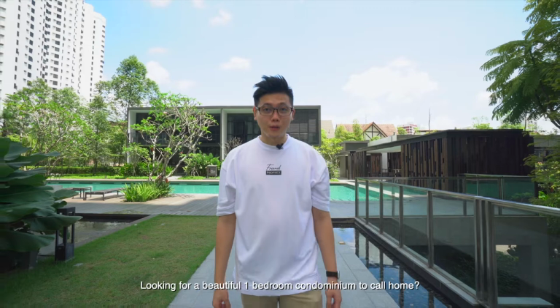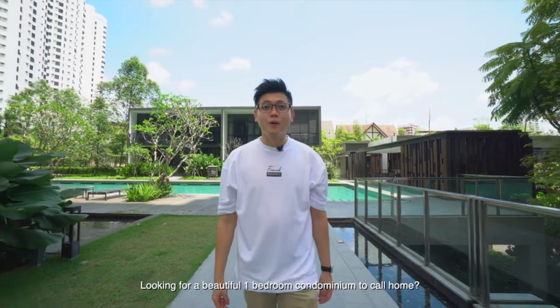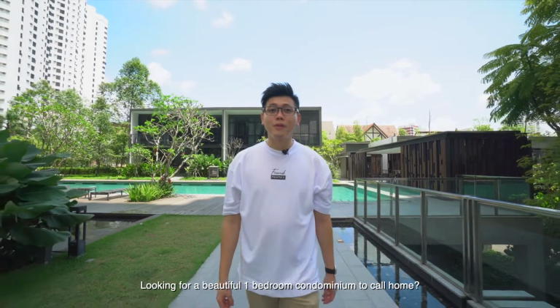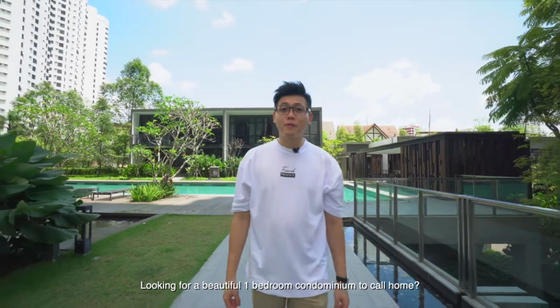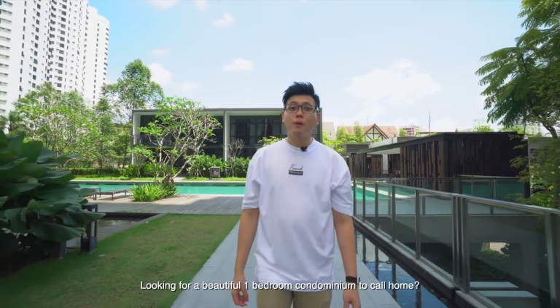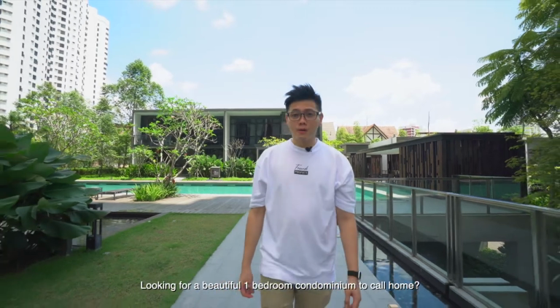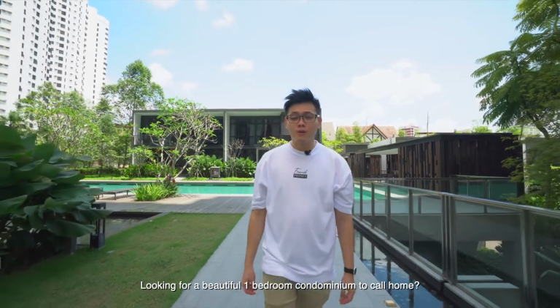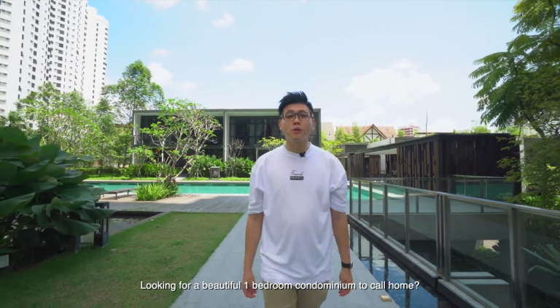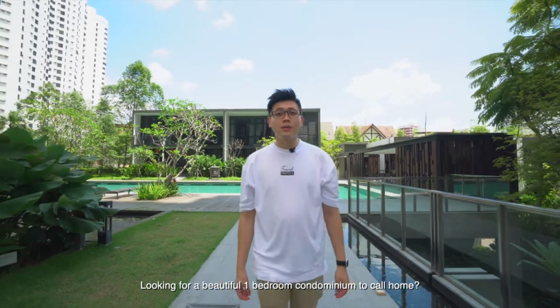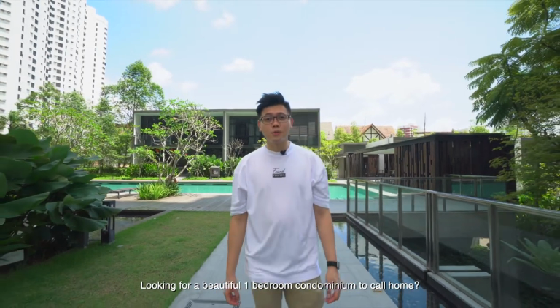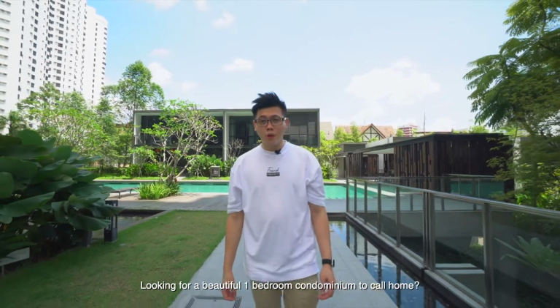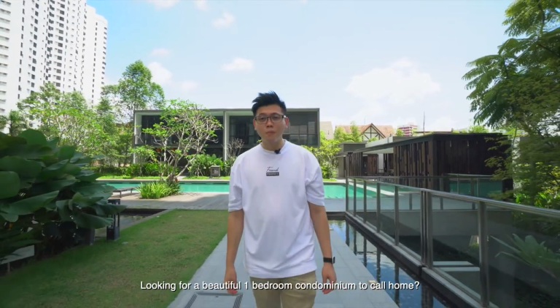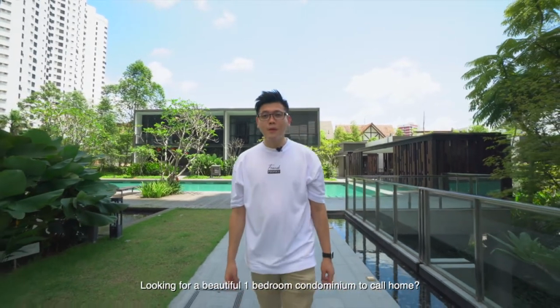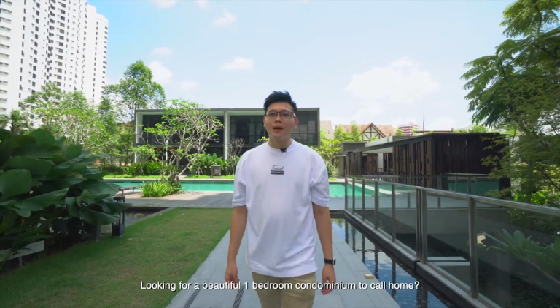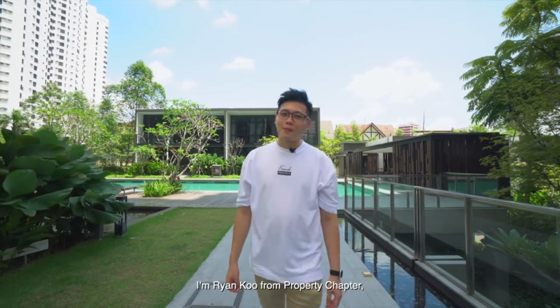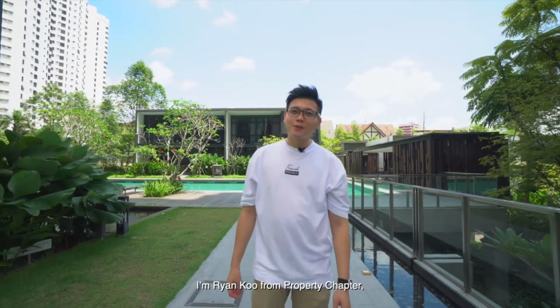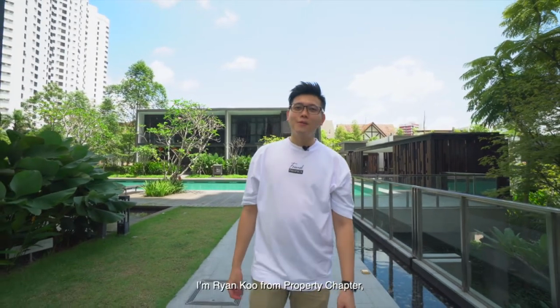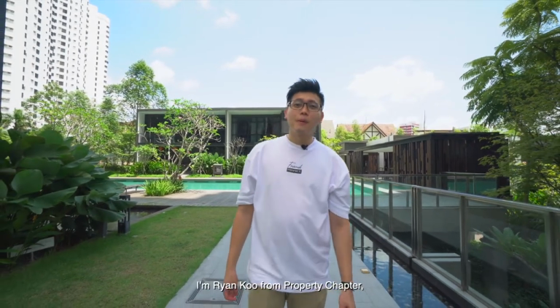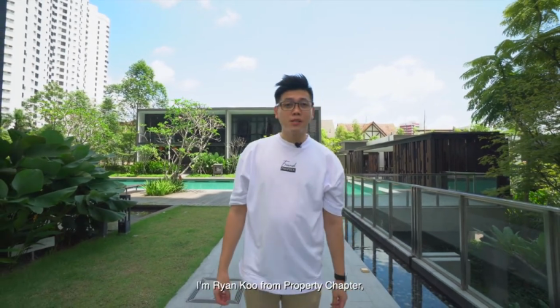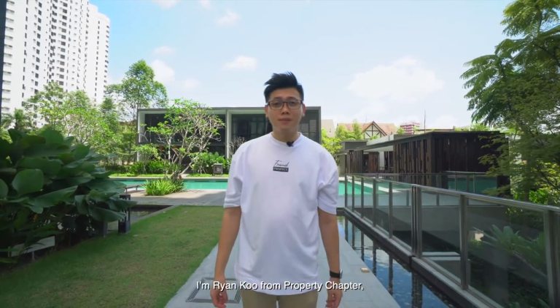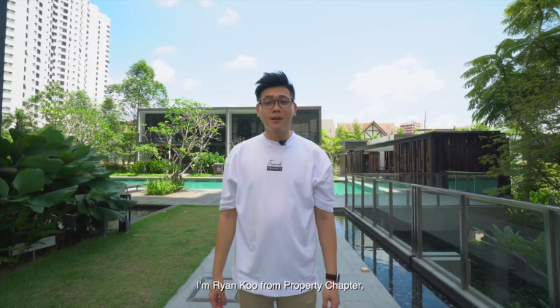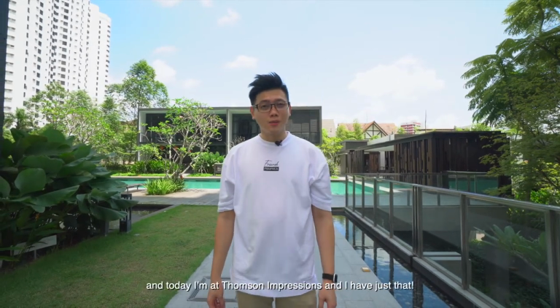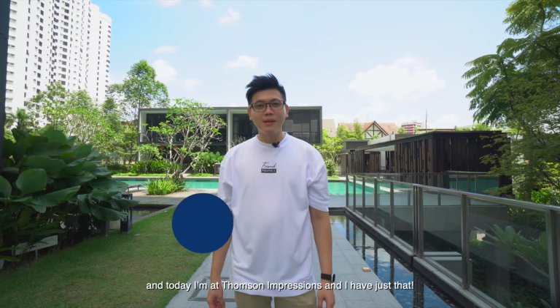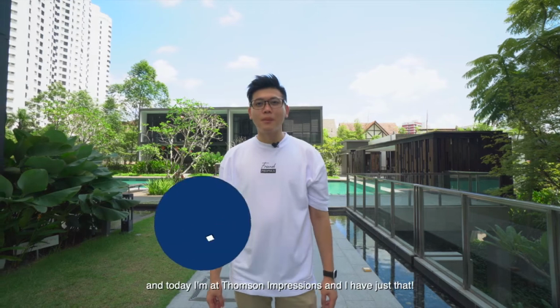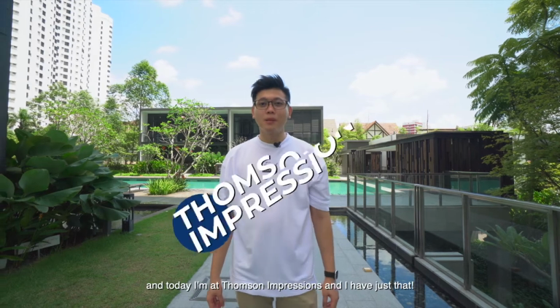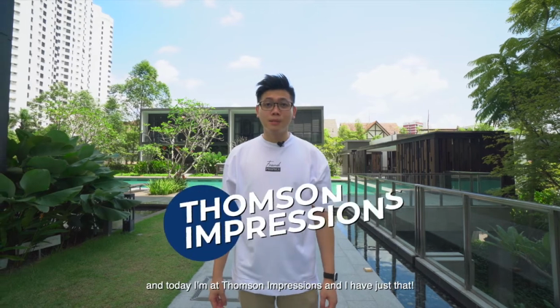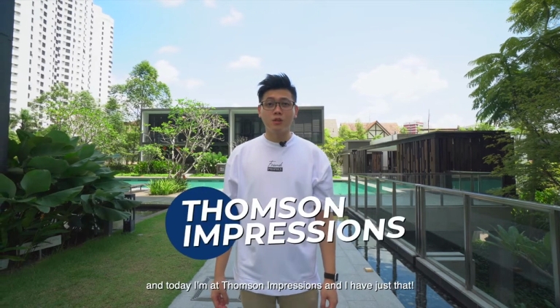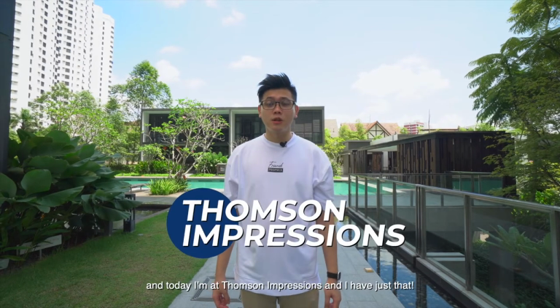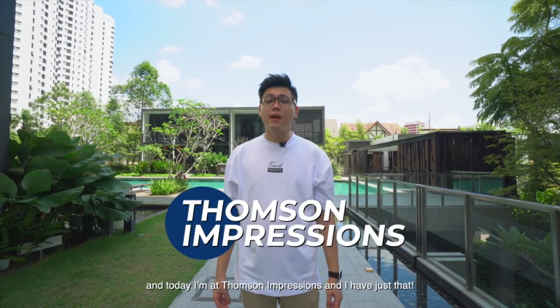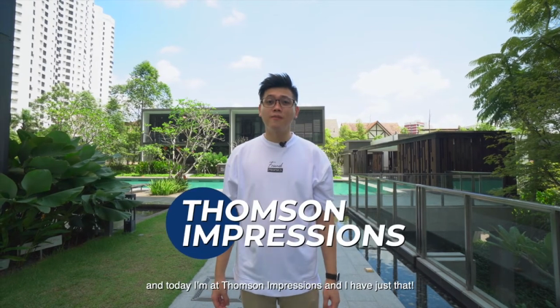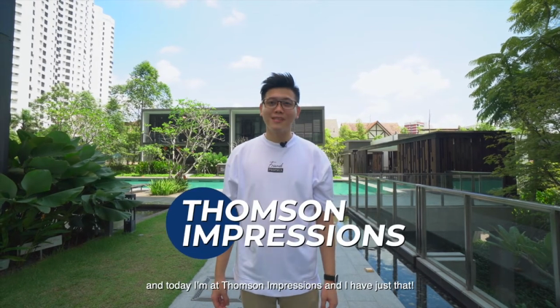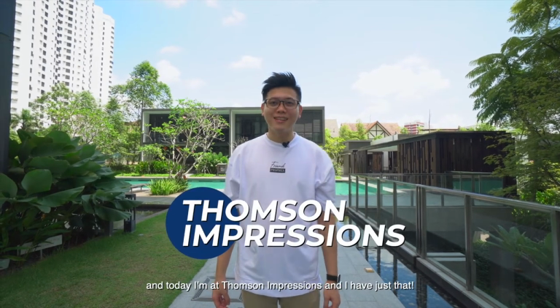Looking for a beautiful one-bedroom condominium to call home? I'm Ryan Kuhl from Property Chapter and today I'm at Thompson Impressions and I have just that.